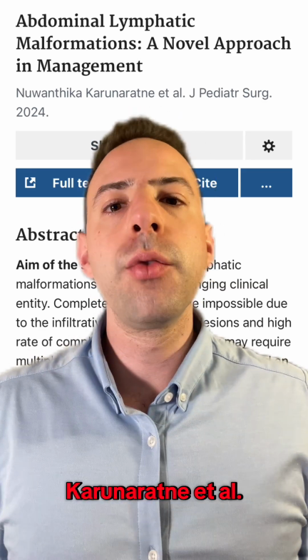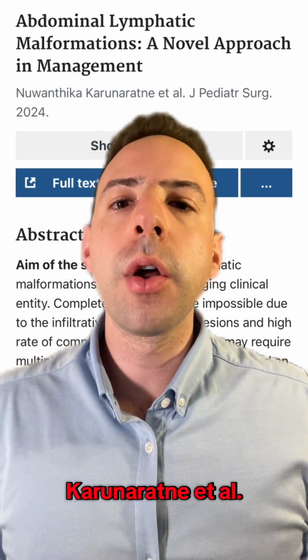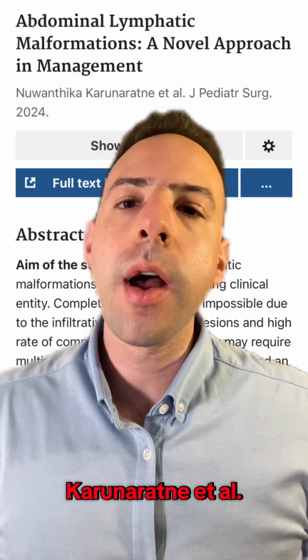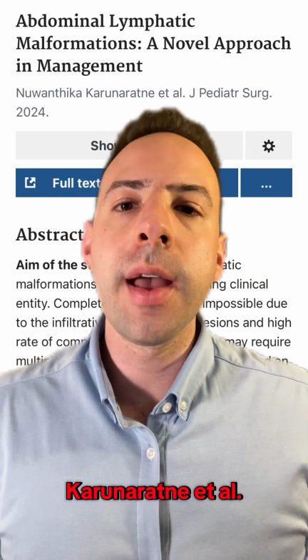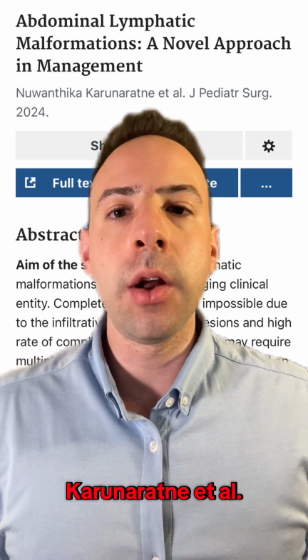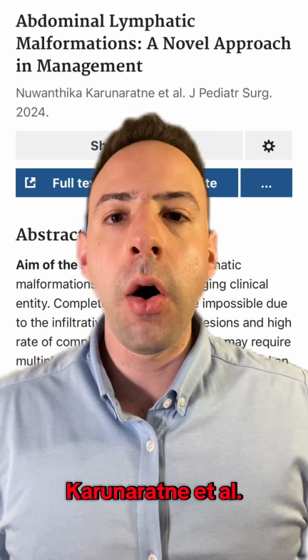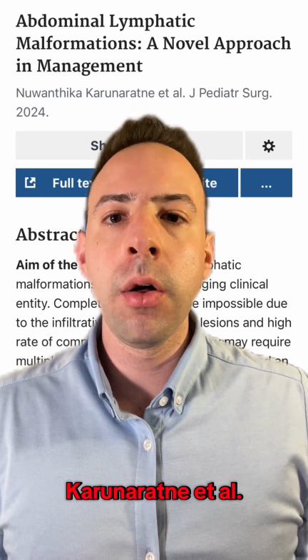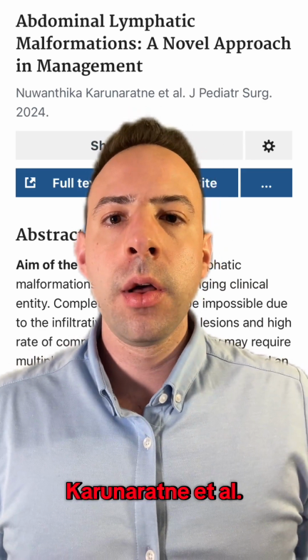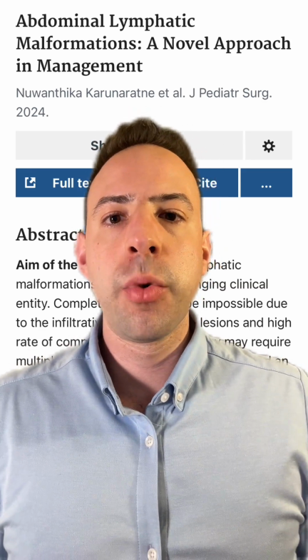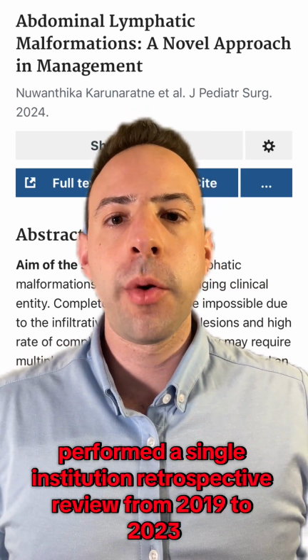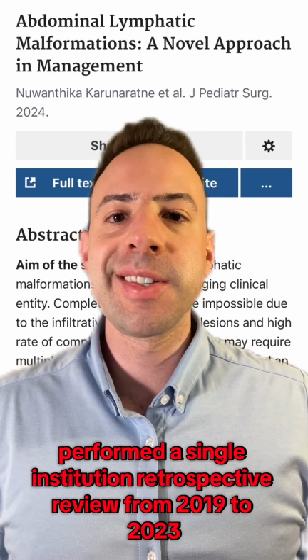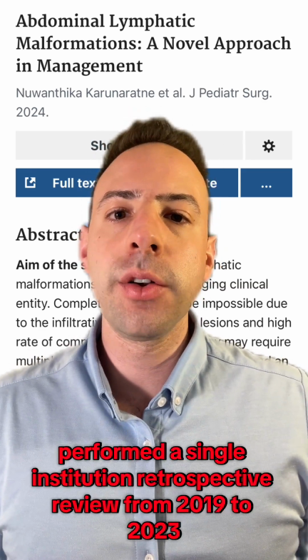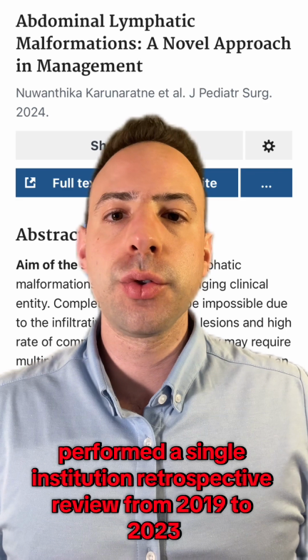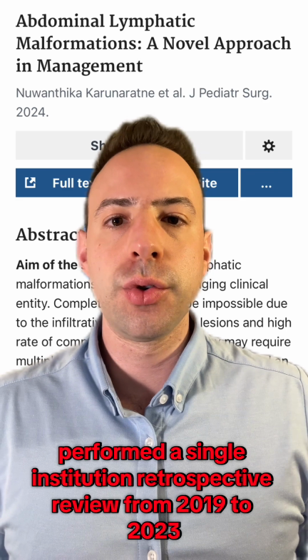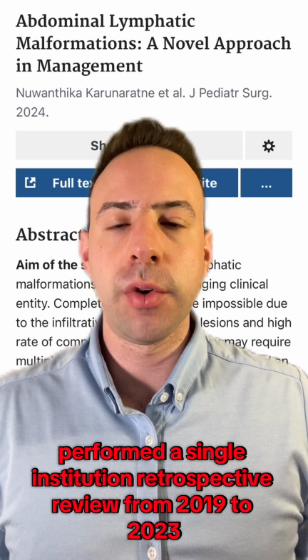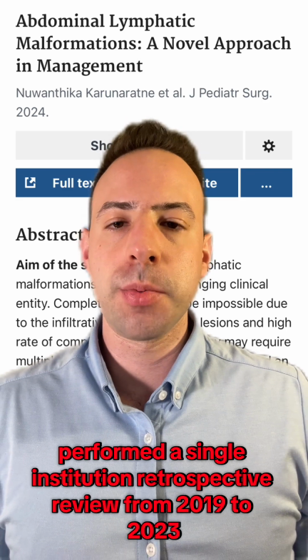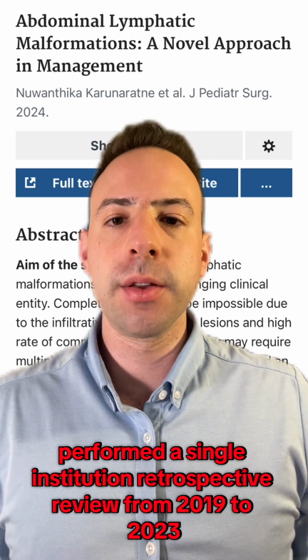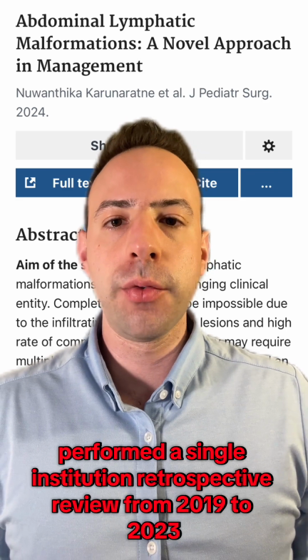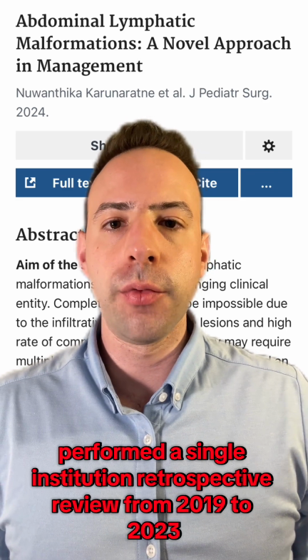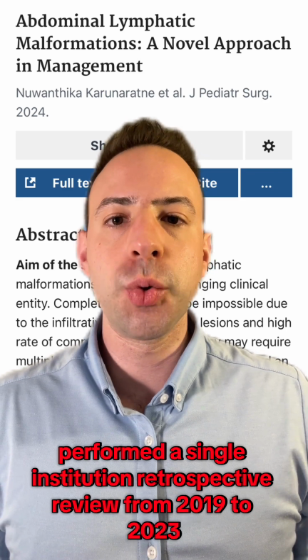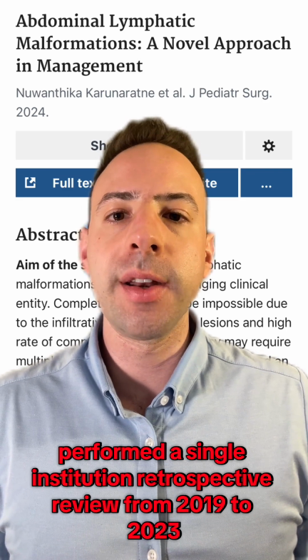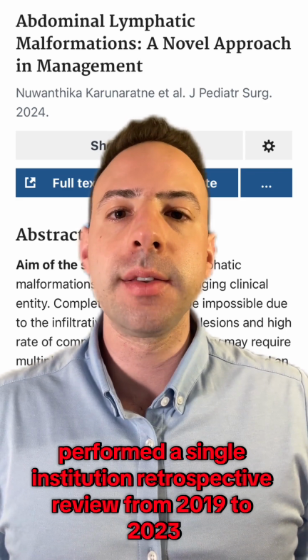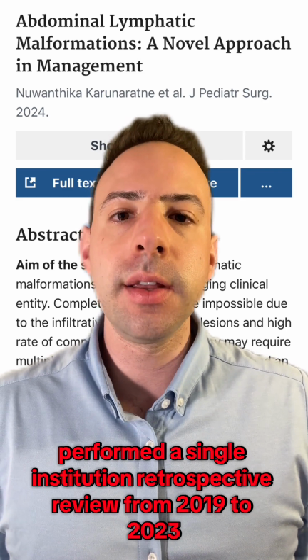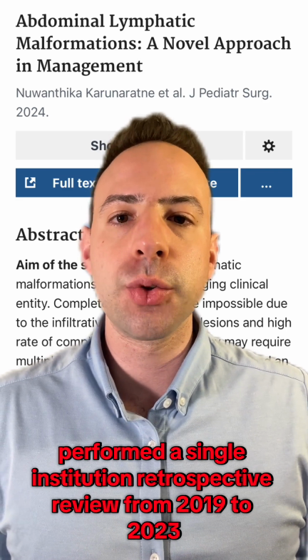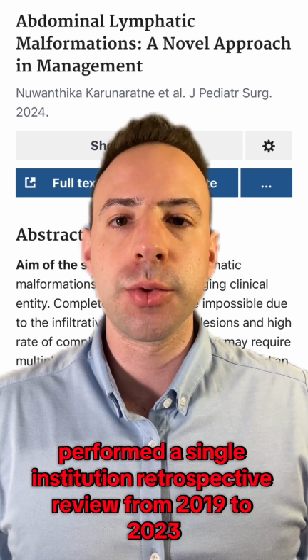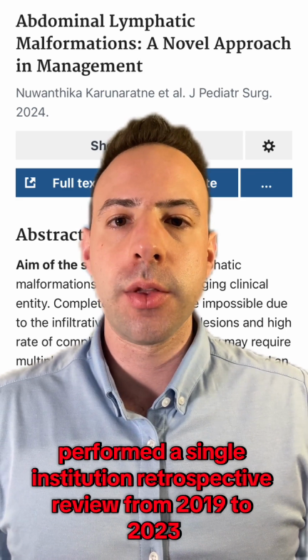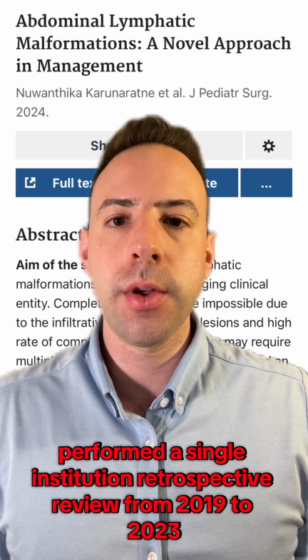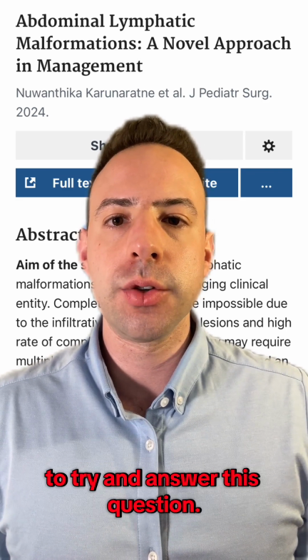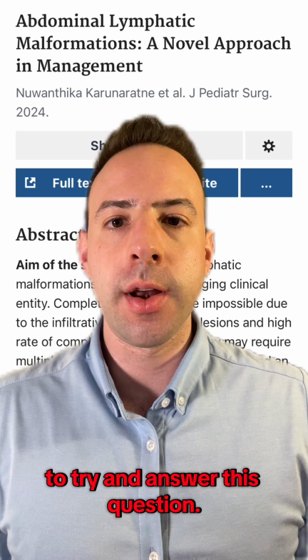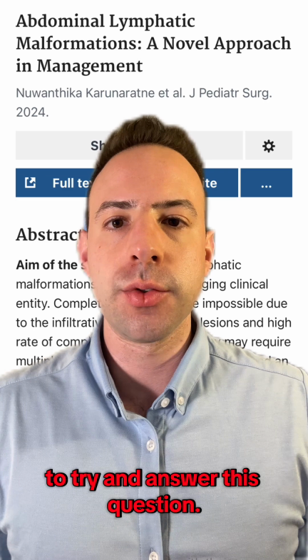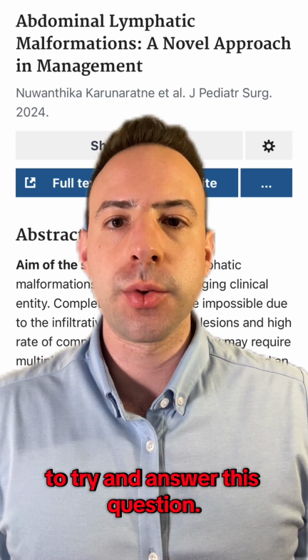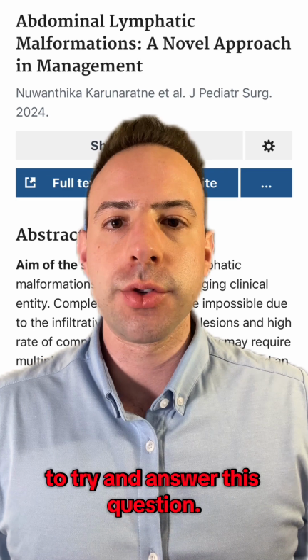Karuna Ratna et al. performed a single institution retrospective review from 2019 to 2023 to try and answer this question.